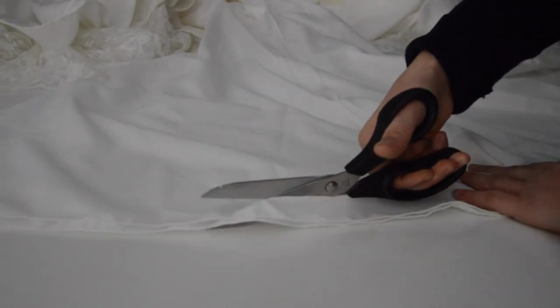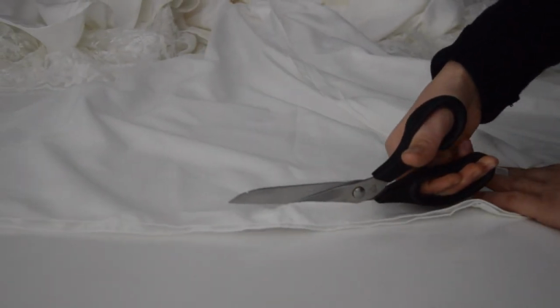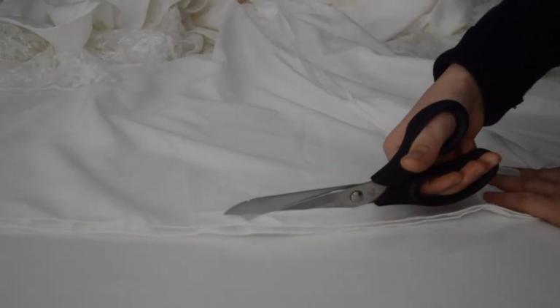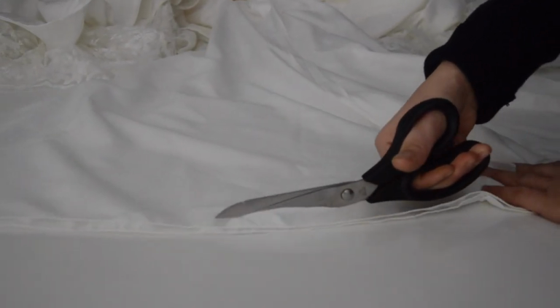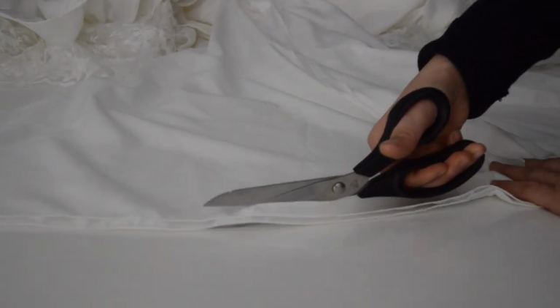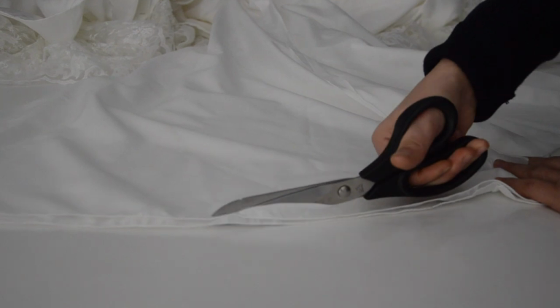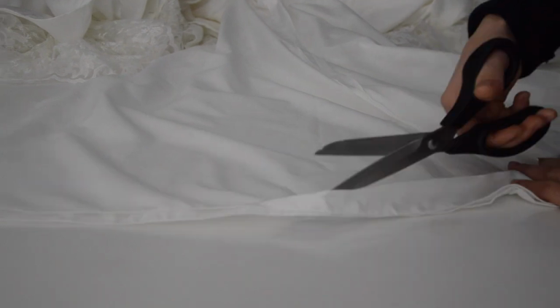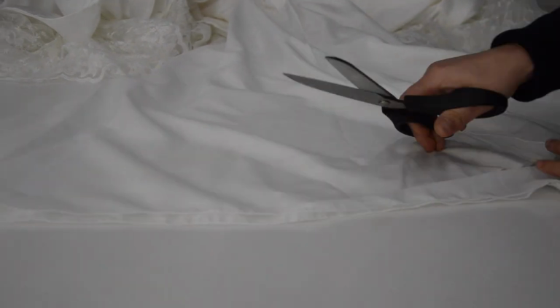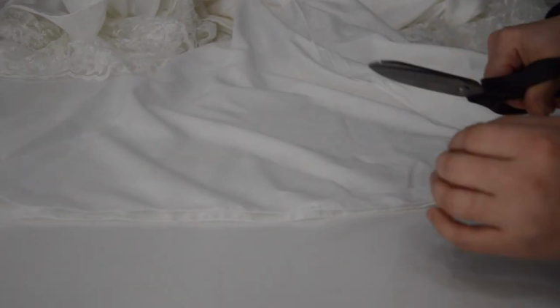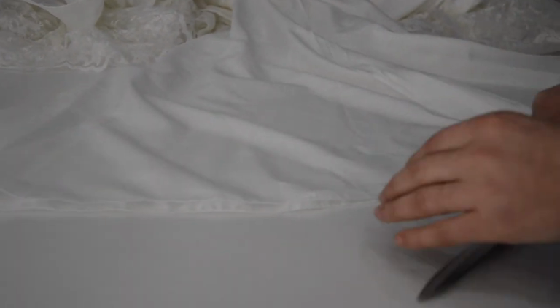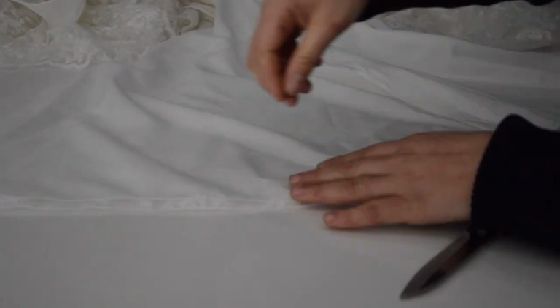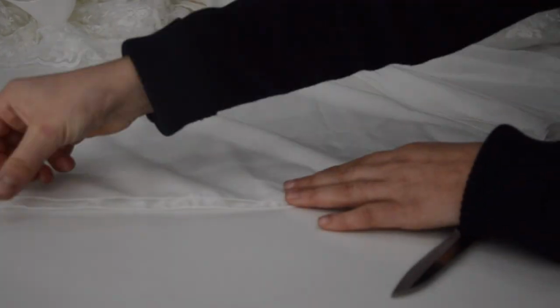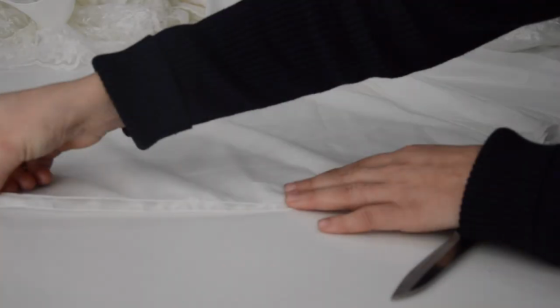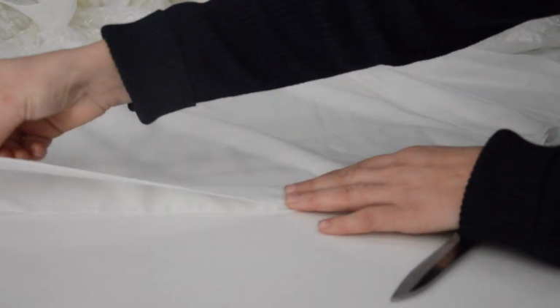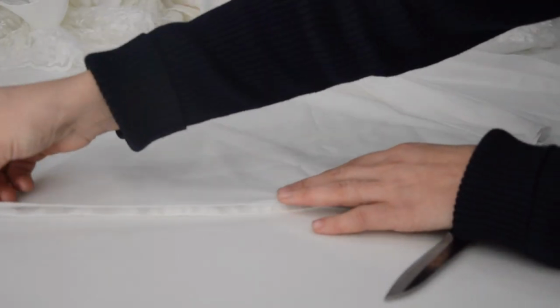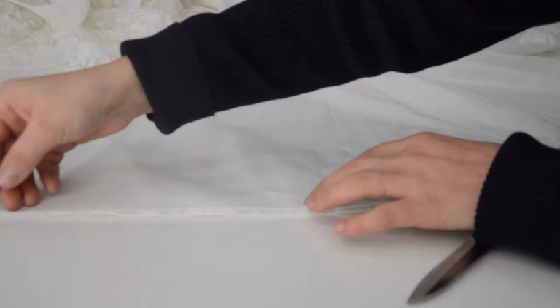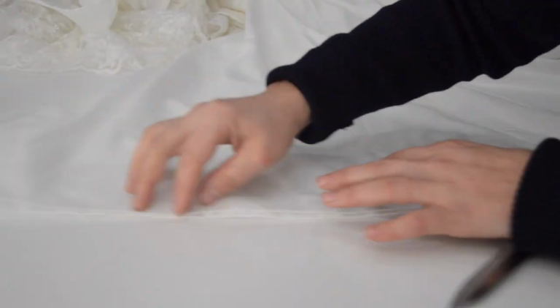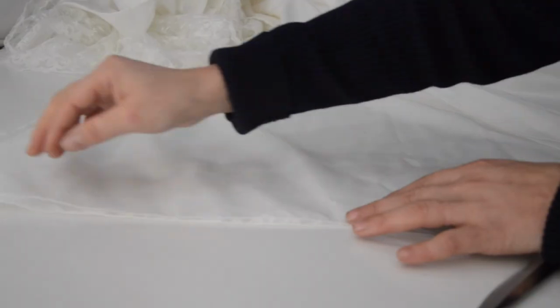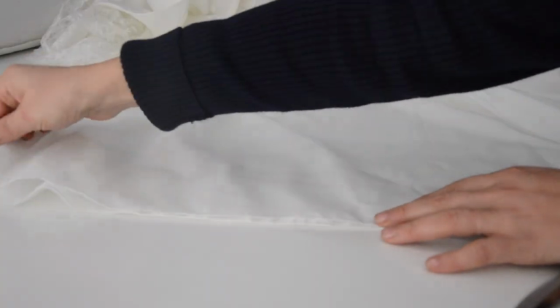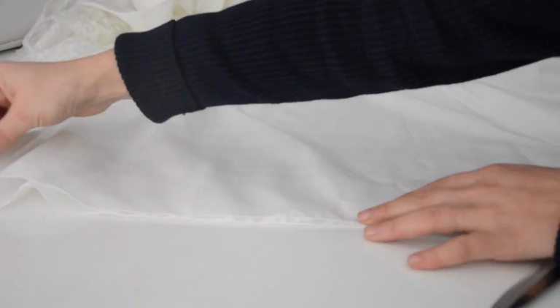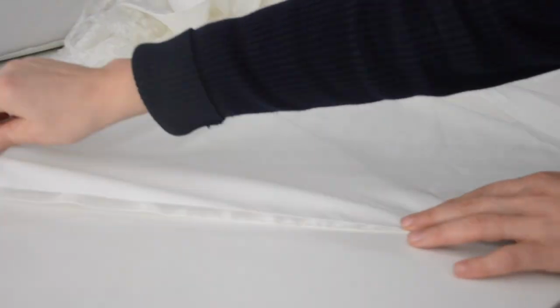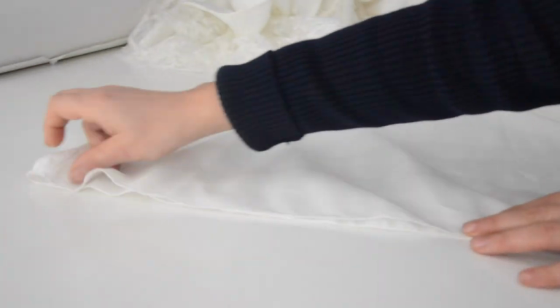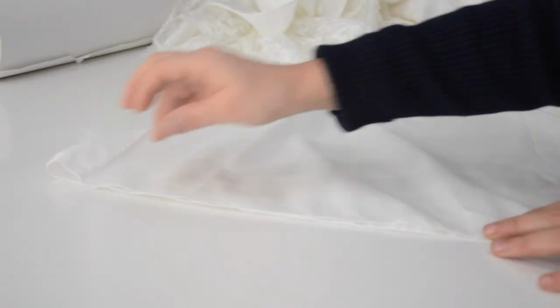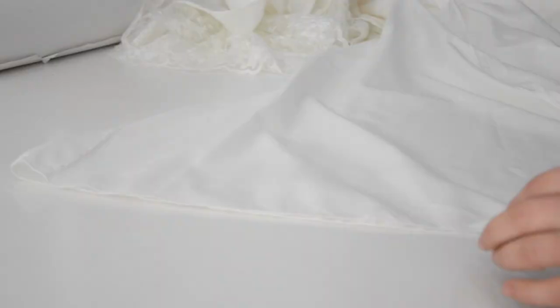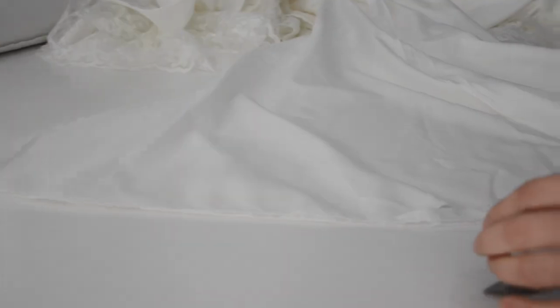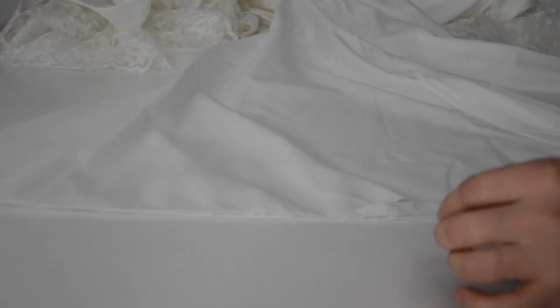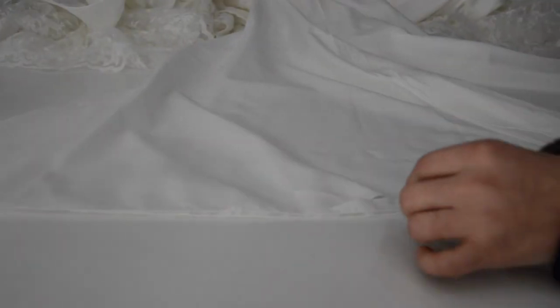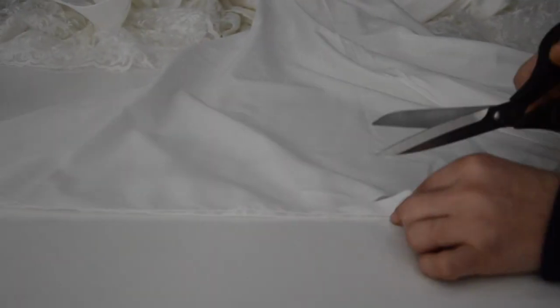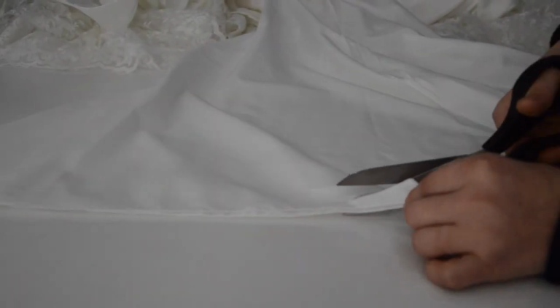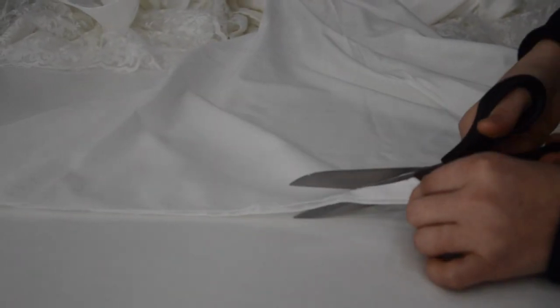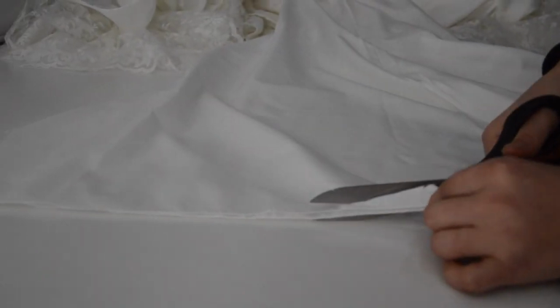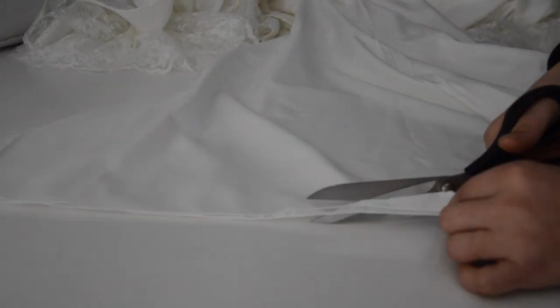The workspace needs to be thoroughly cleaned every time before working on clothing.